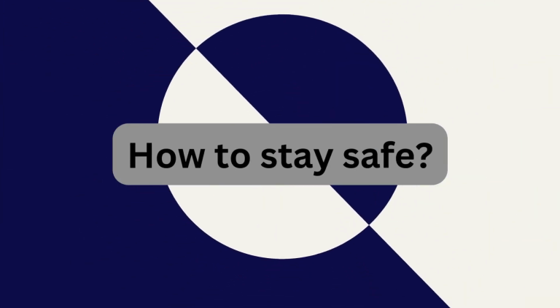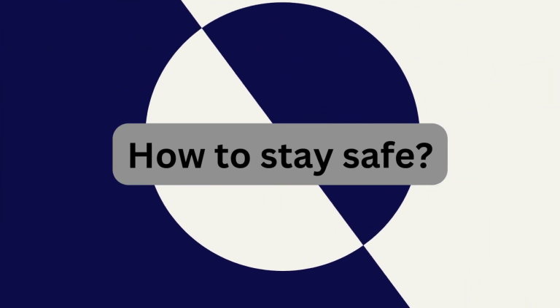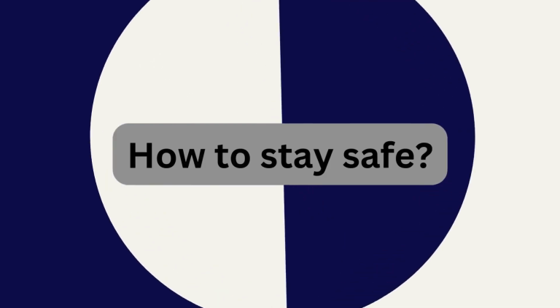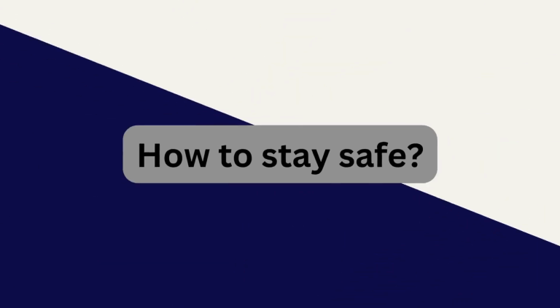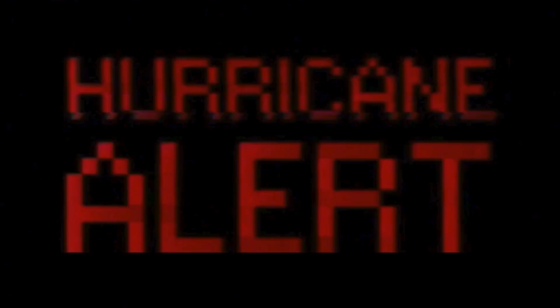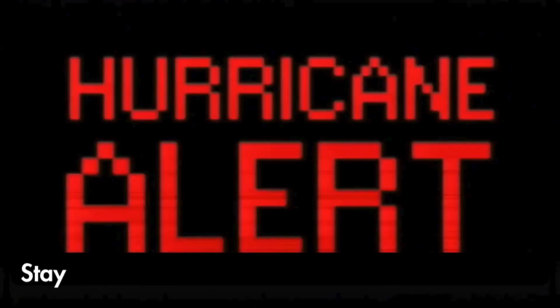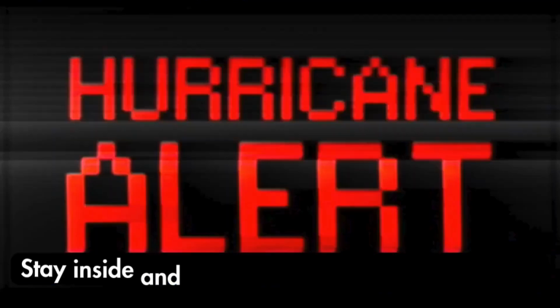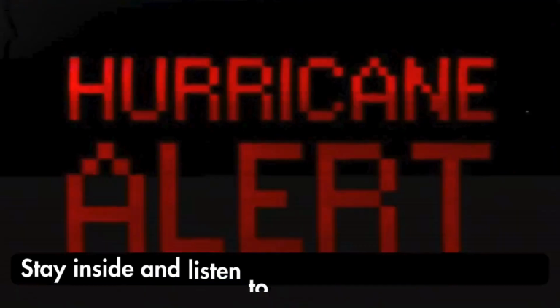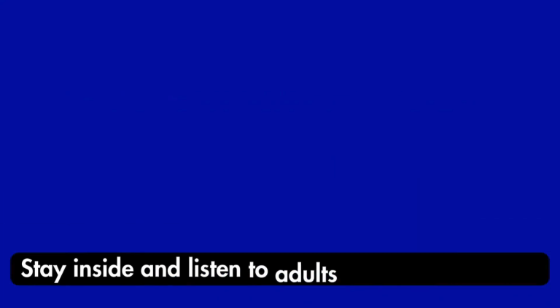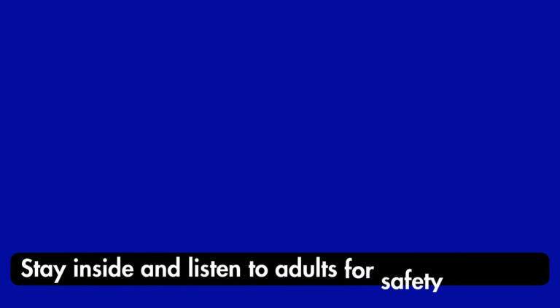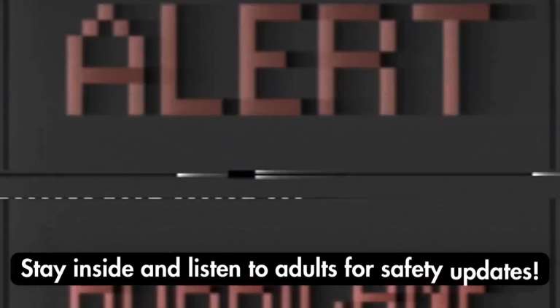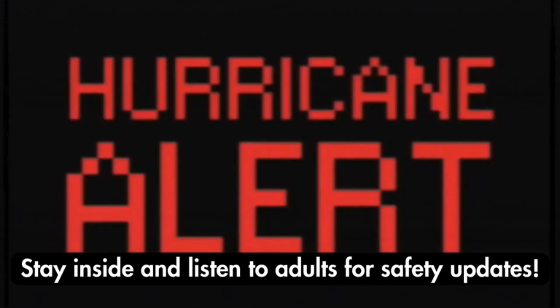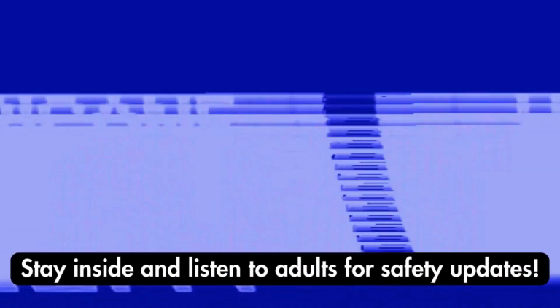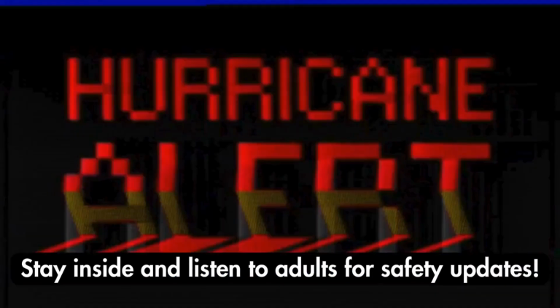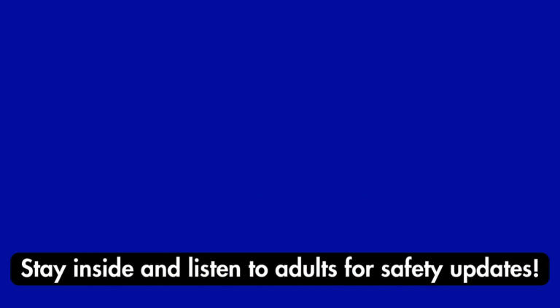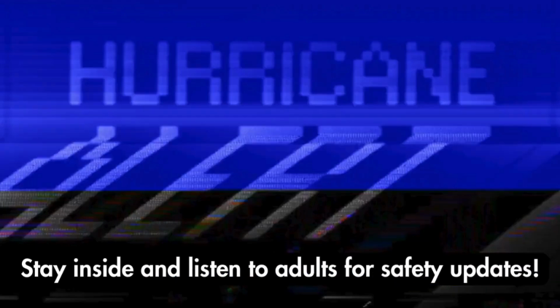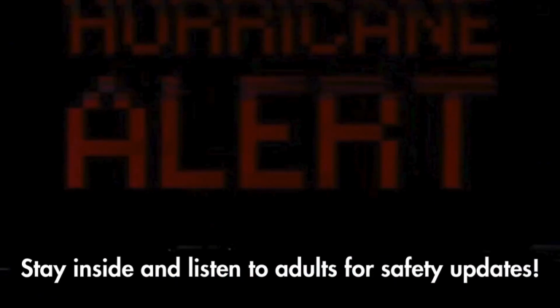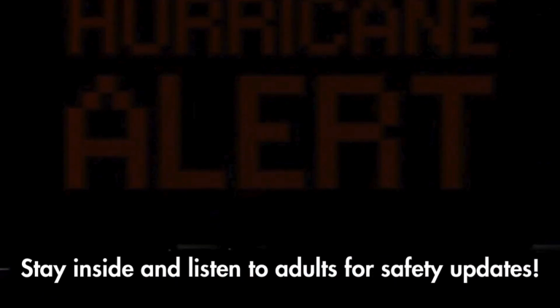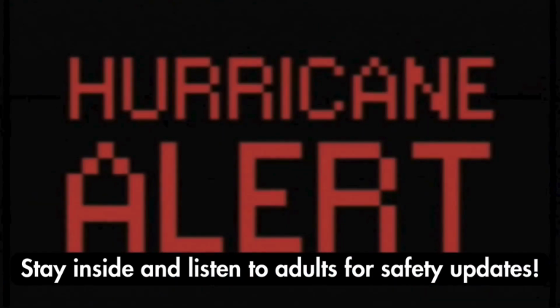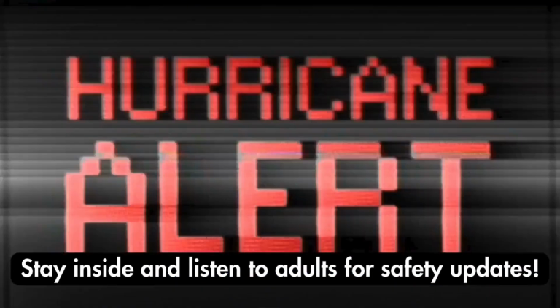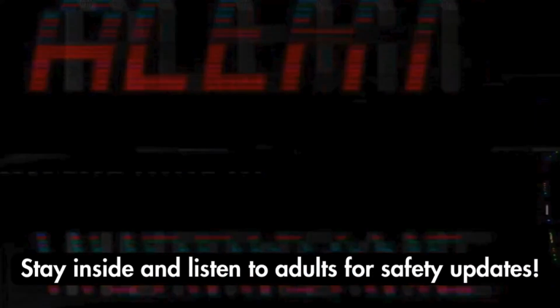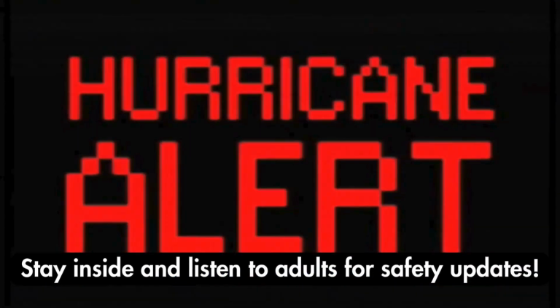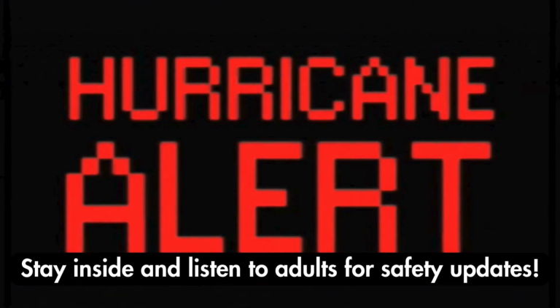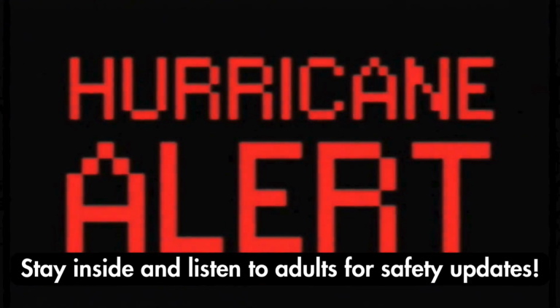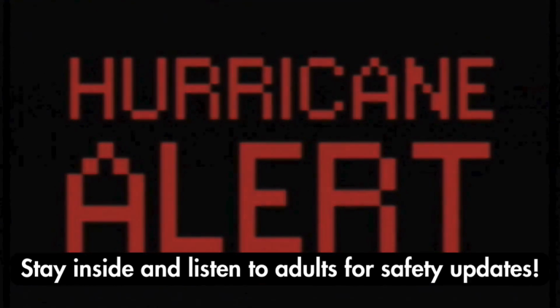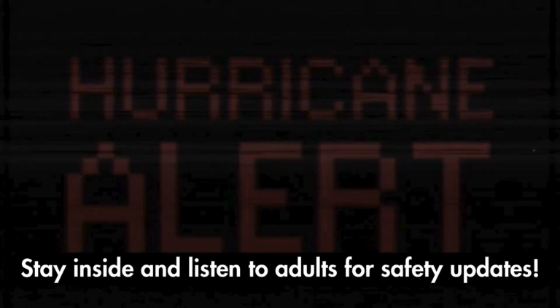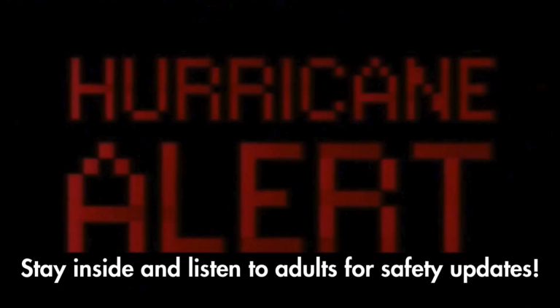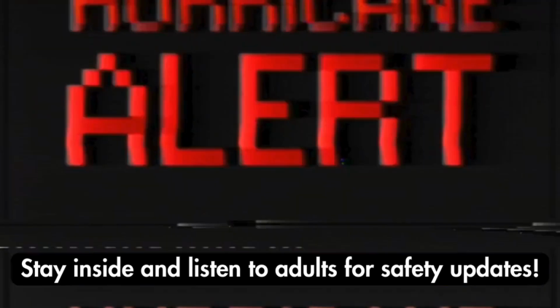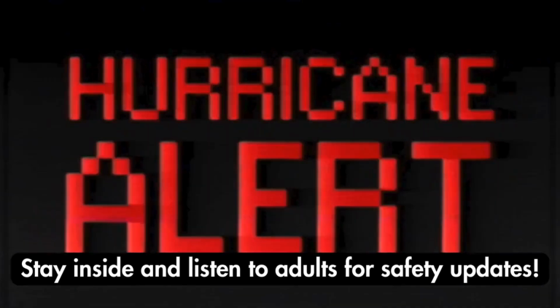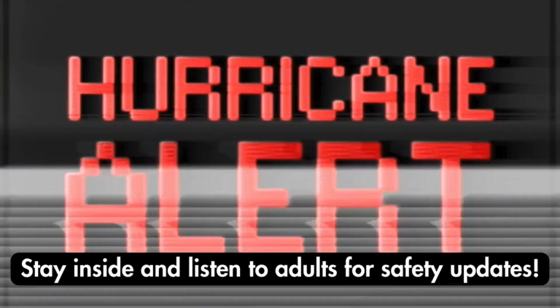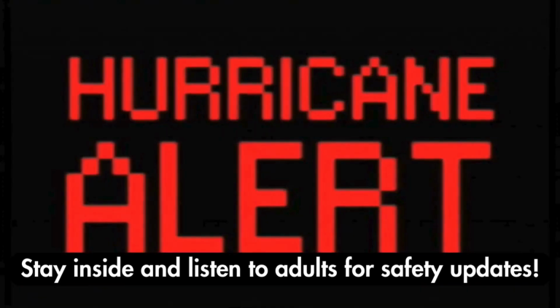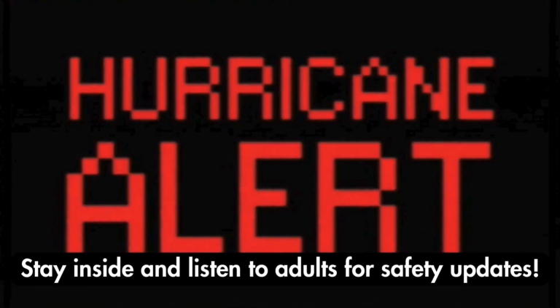How to stay safe: Stay inside and listen to adults for safety updates.